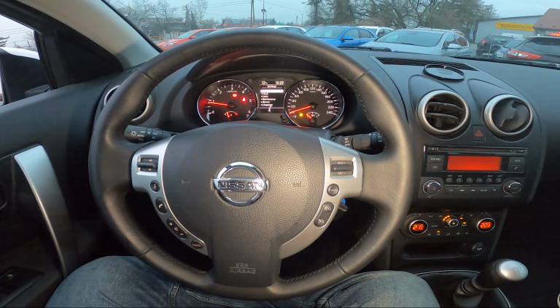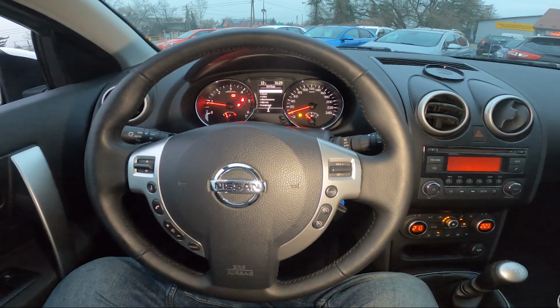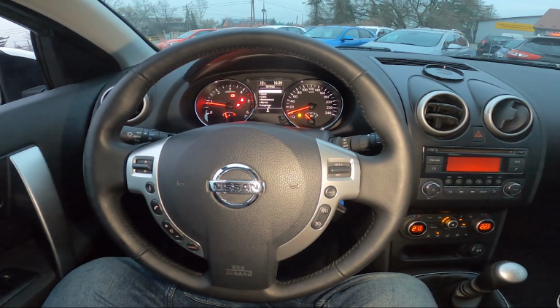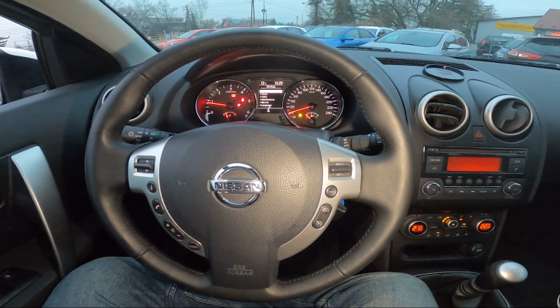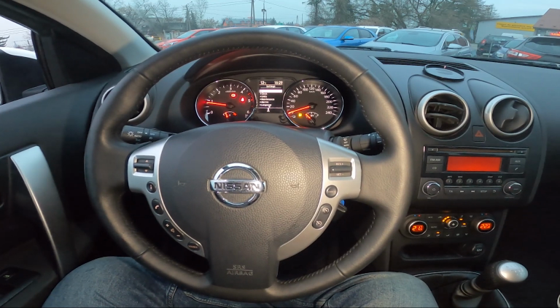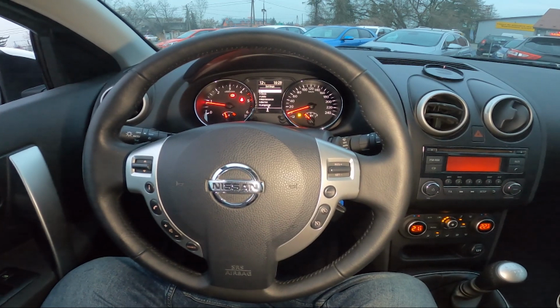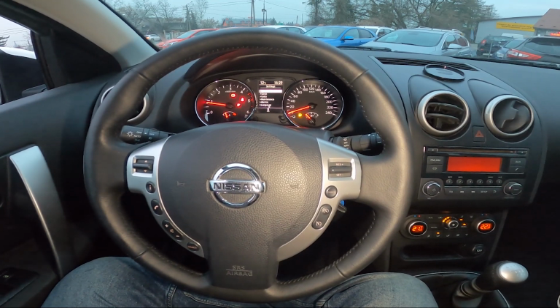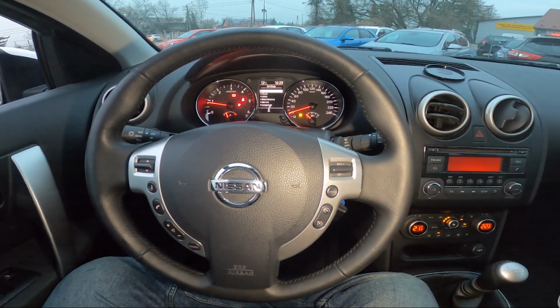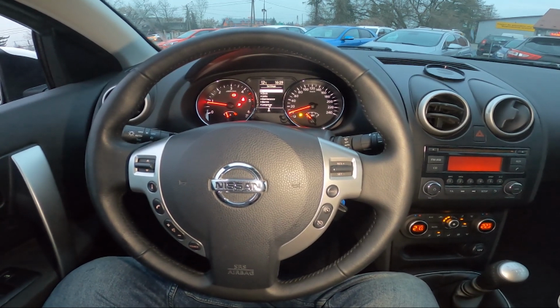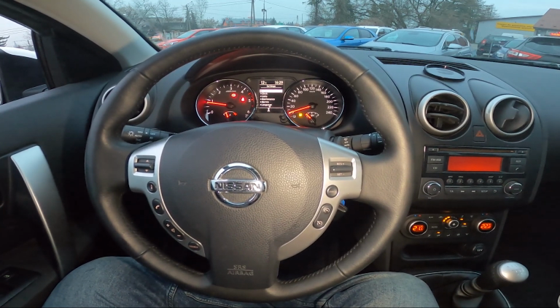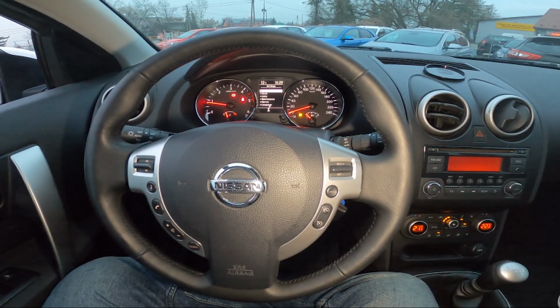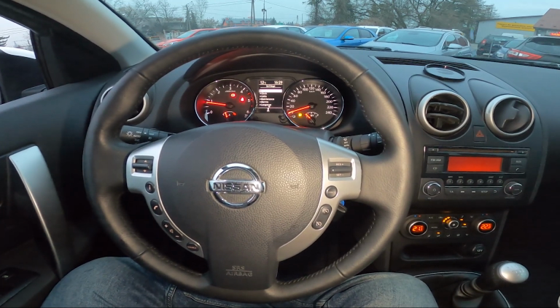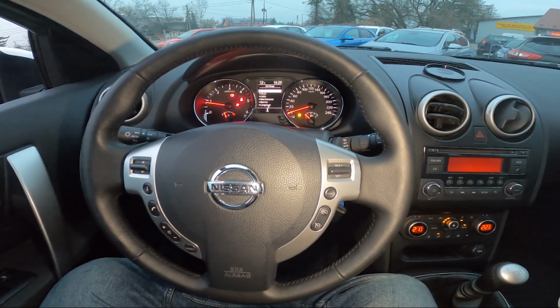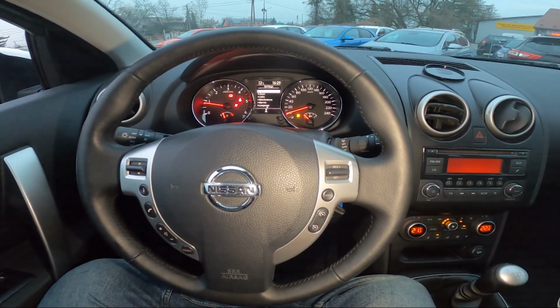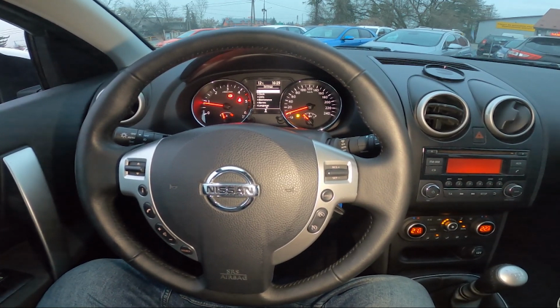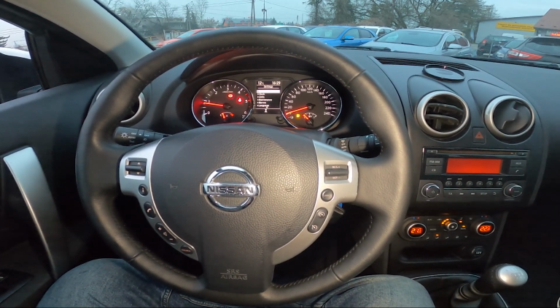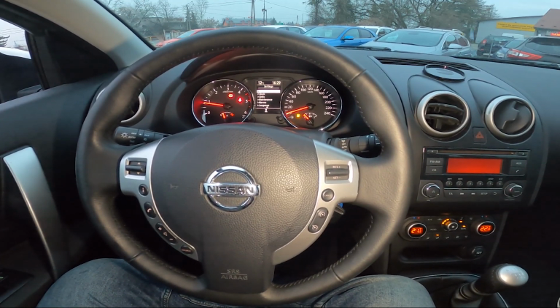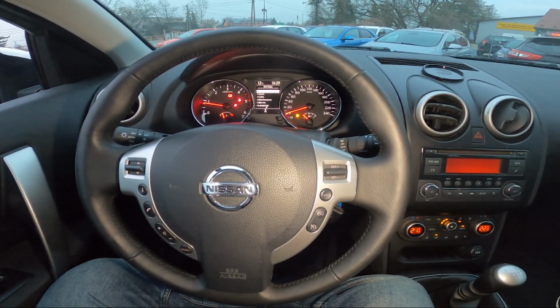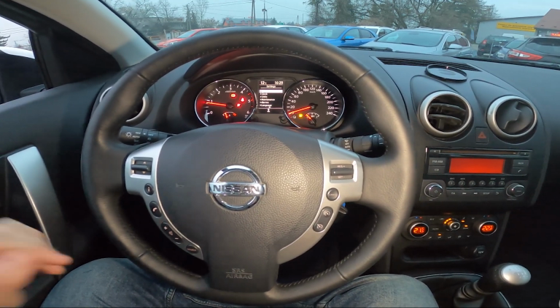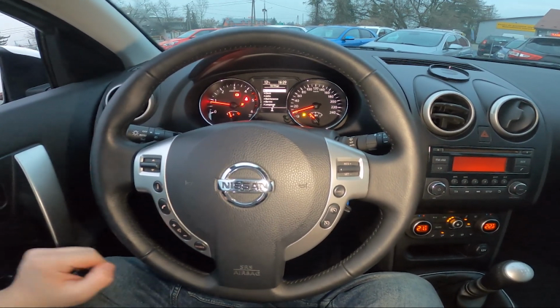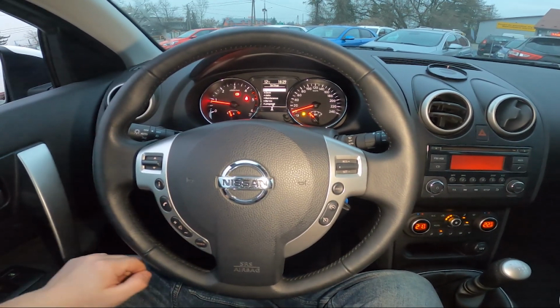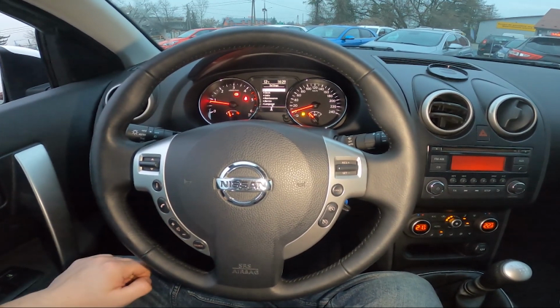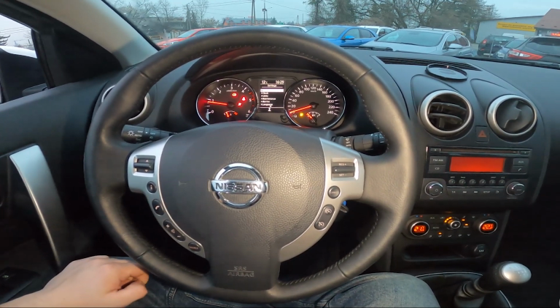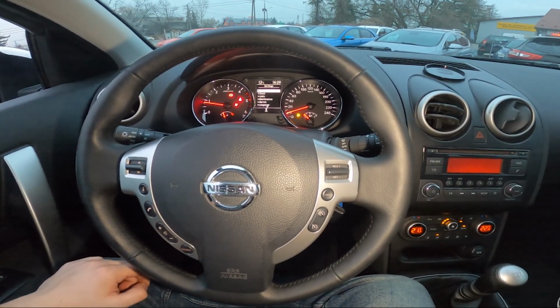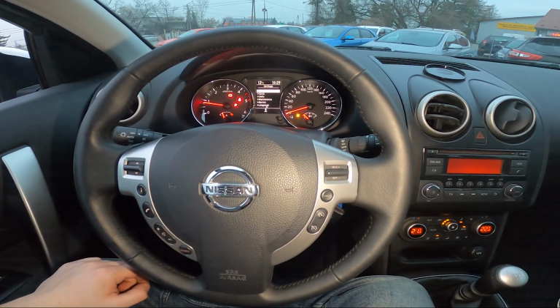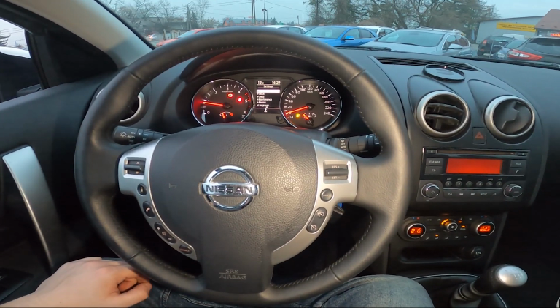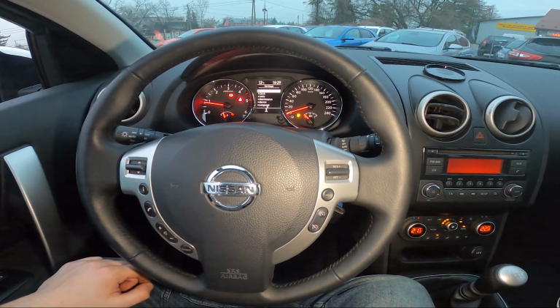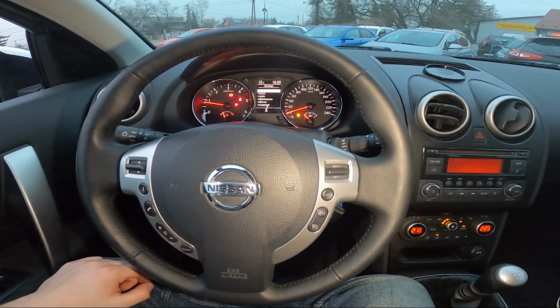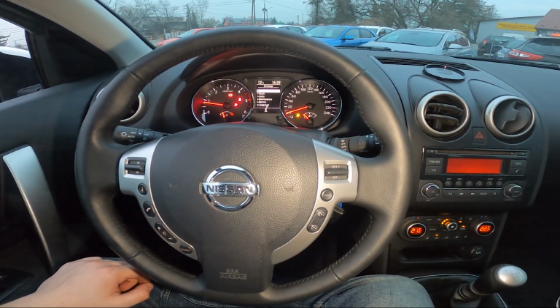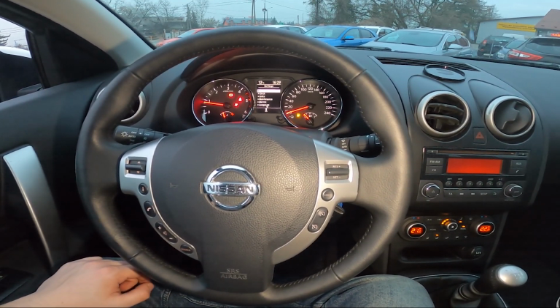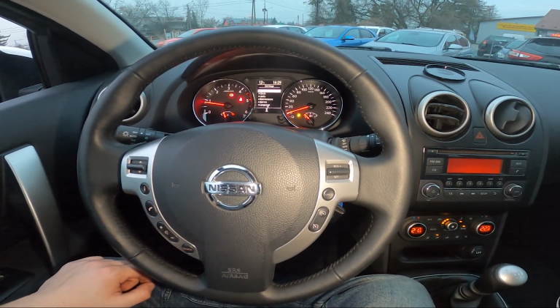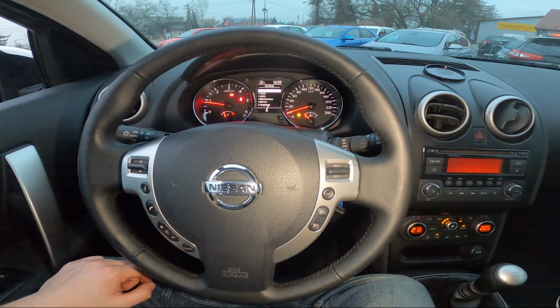Hello, today I'm in a Nissan Qashqai. In this video I'll show you how to use rear sprinklers.